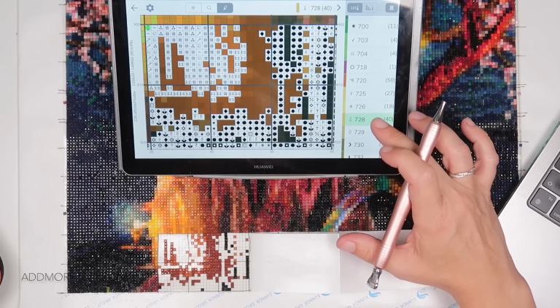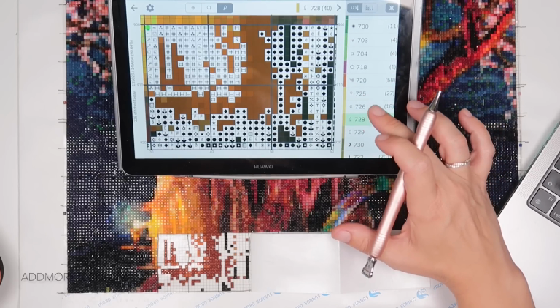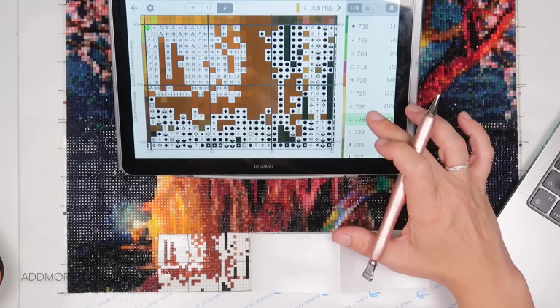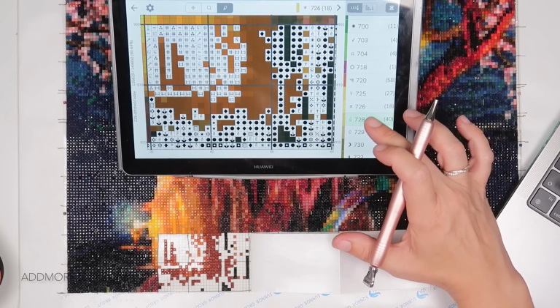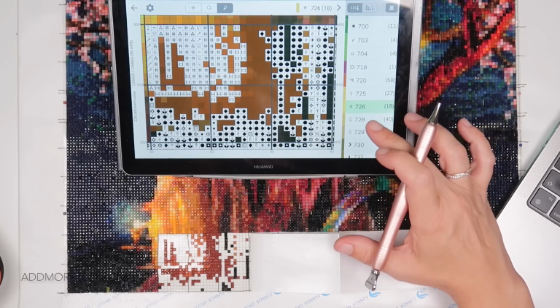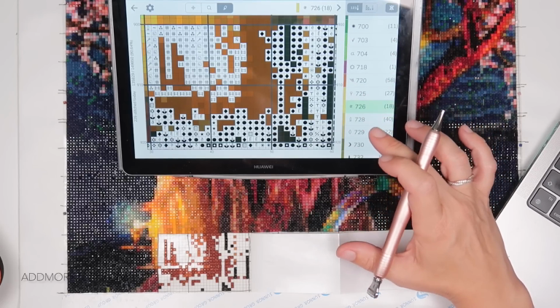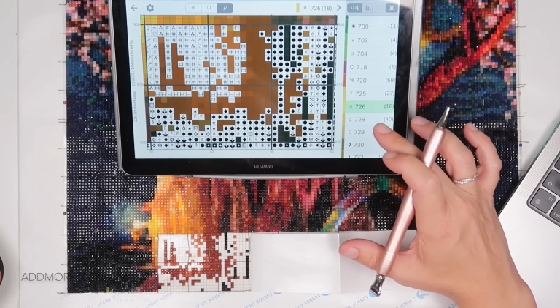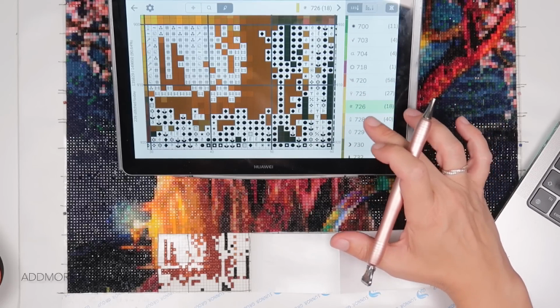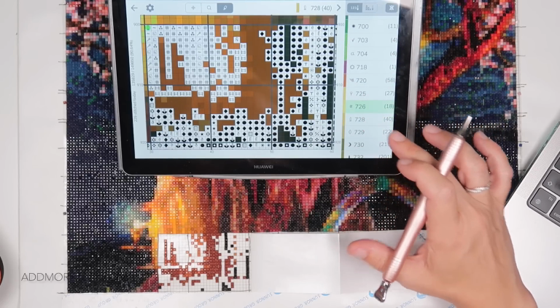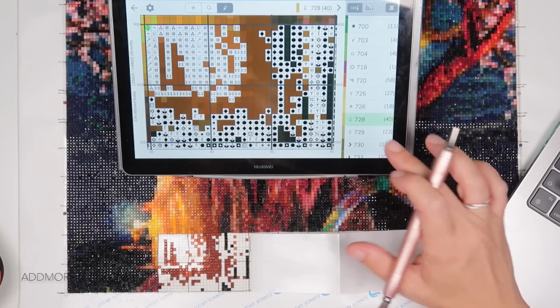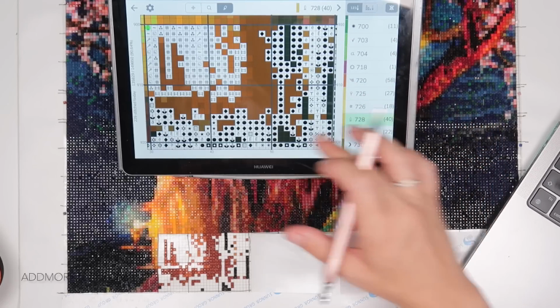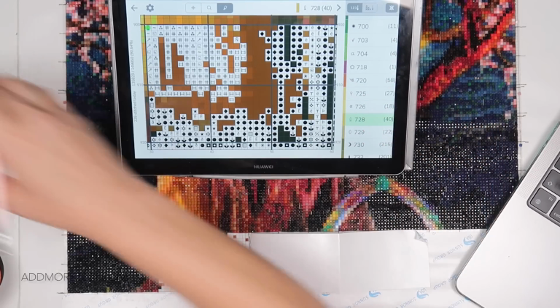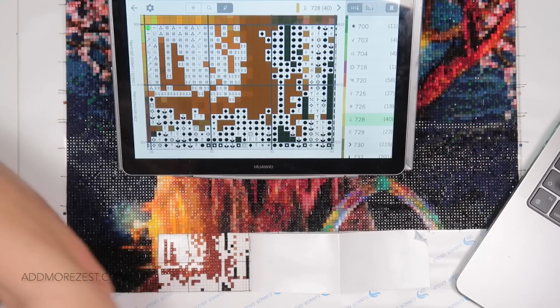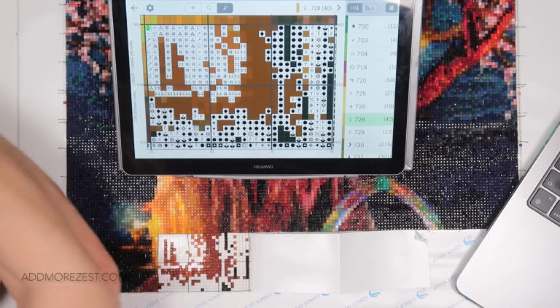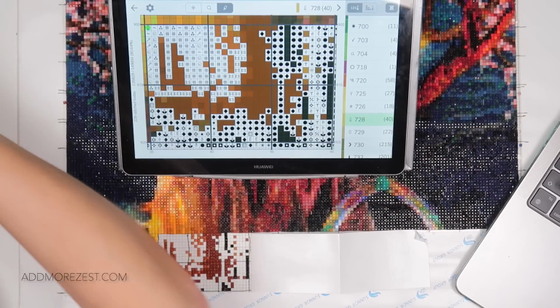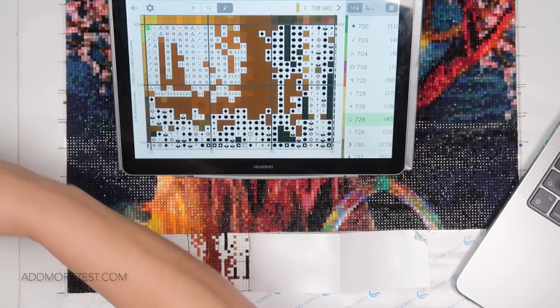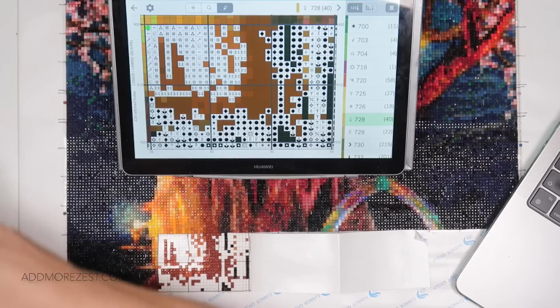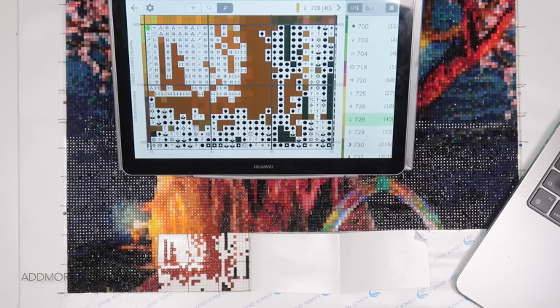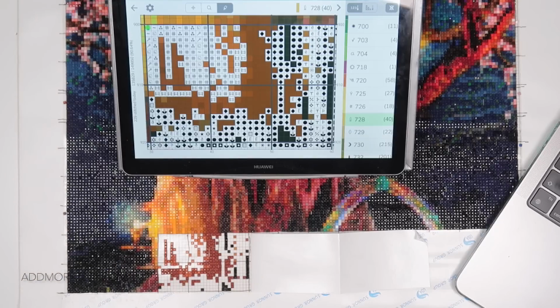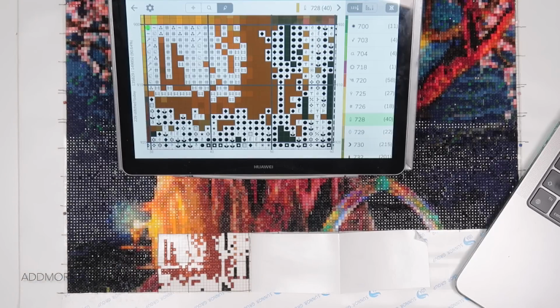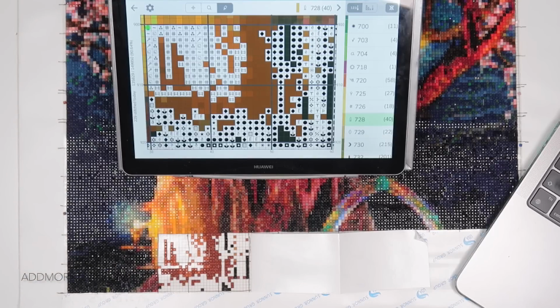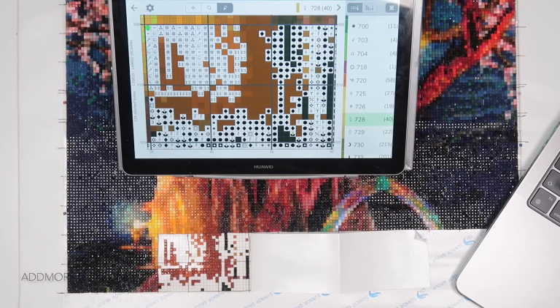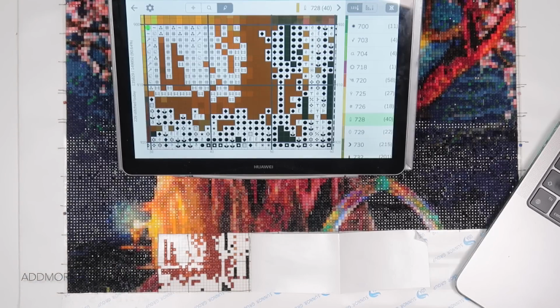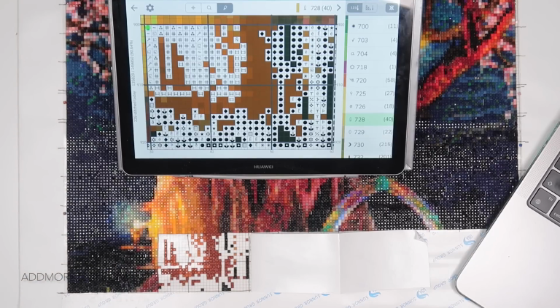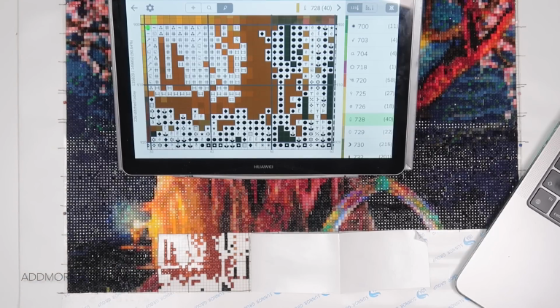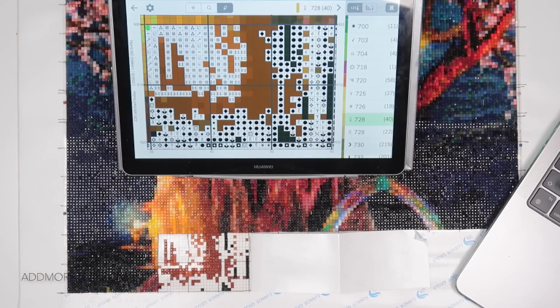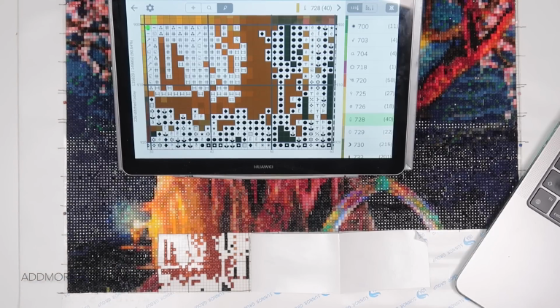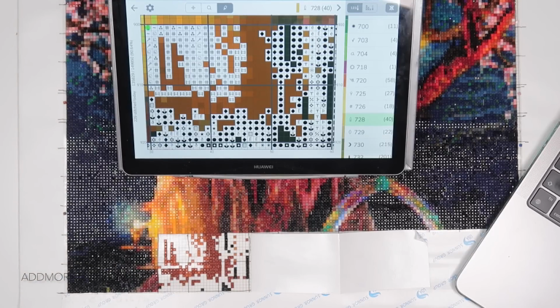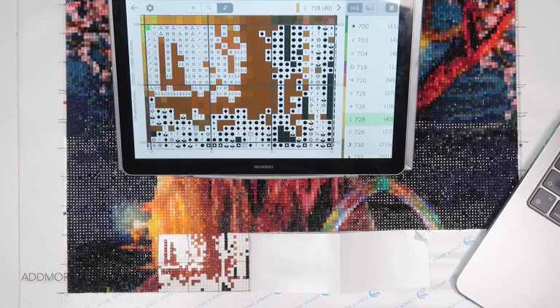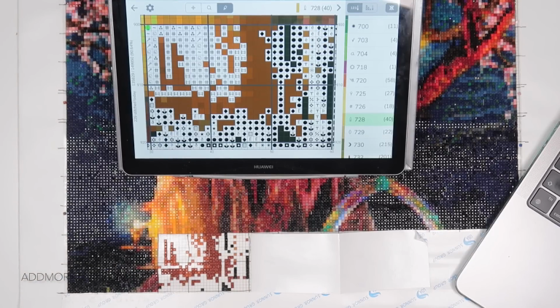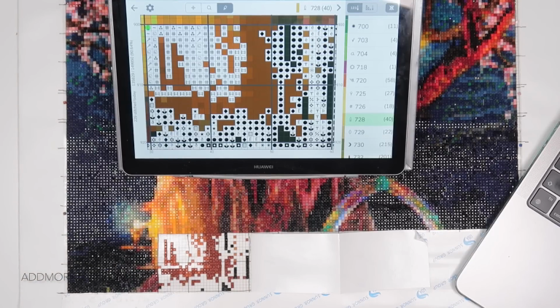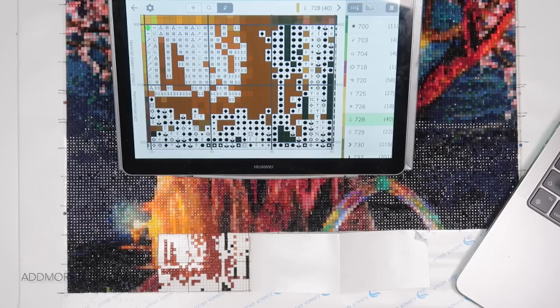I figured we might have some of this yellowy type stuff somewhere — let me get my second case.